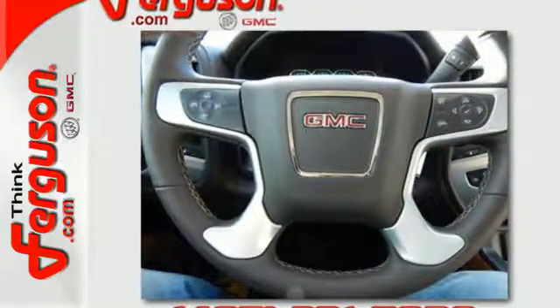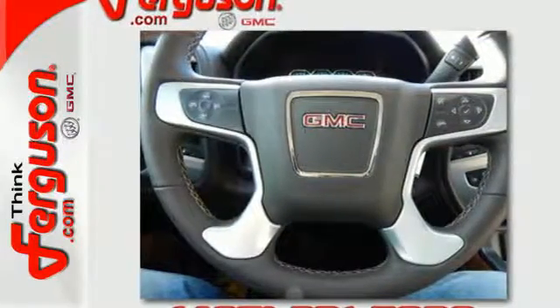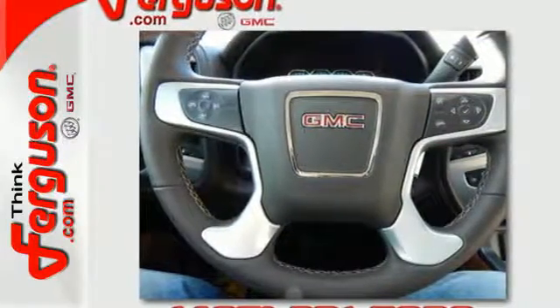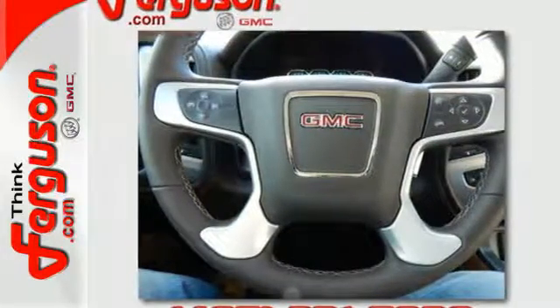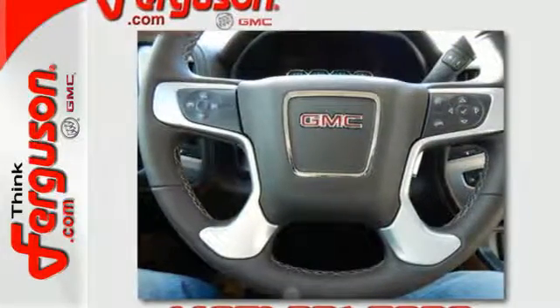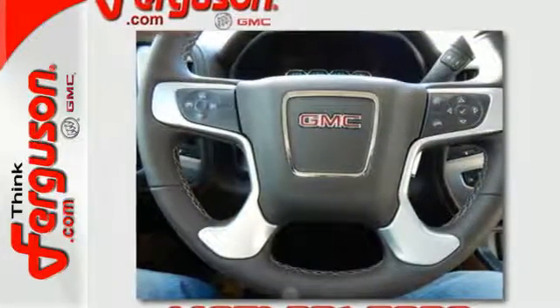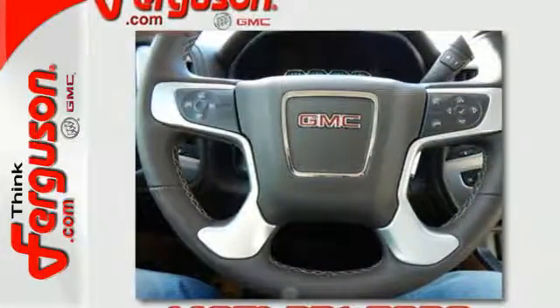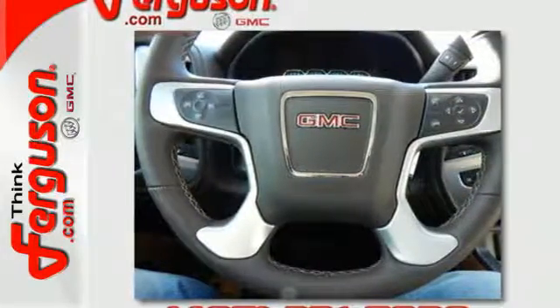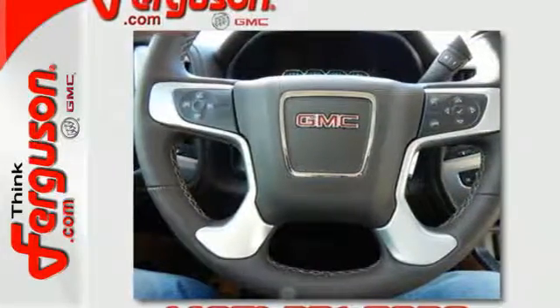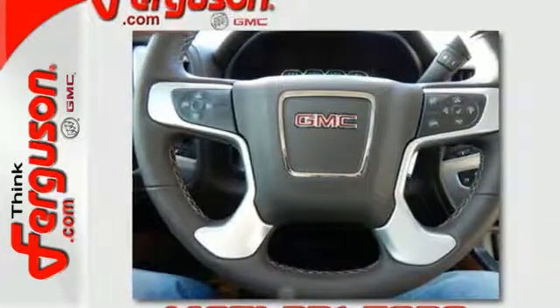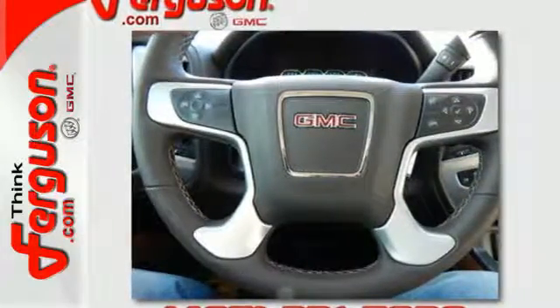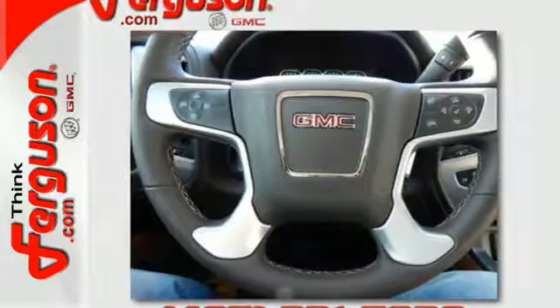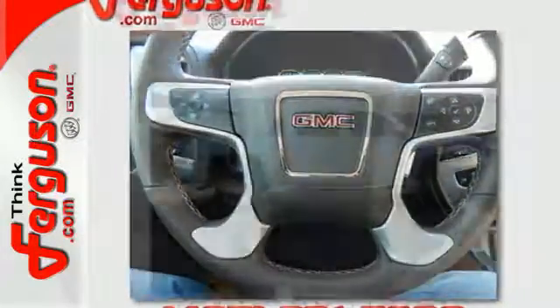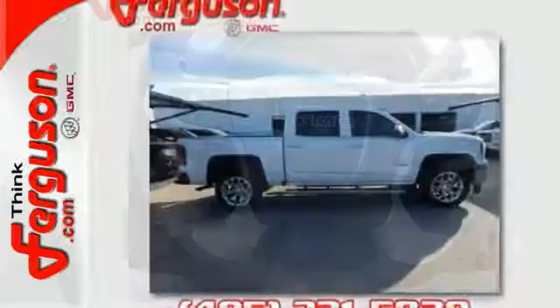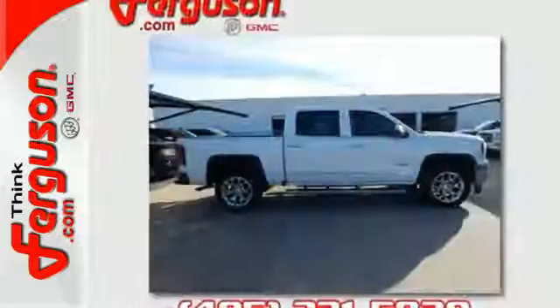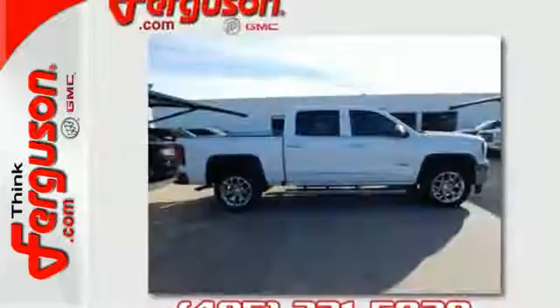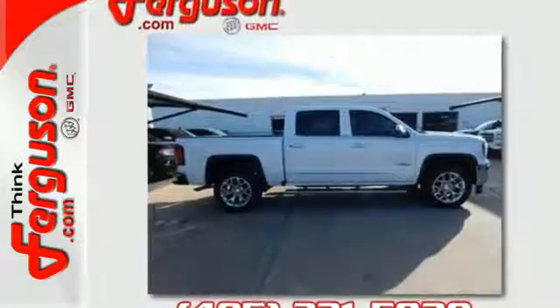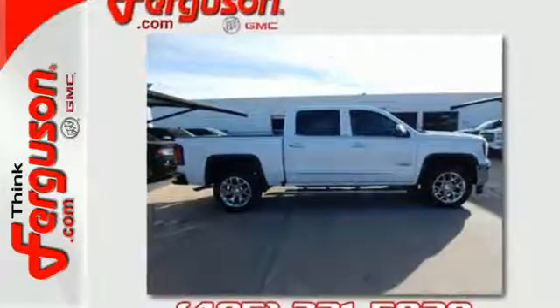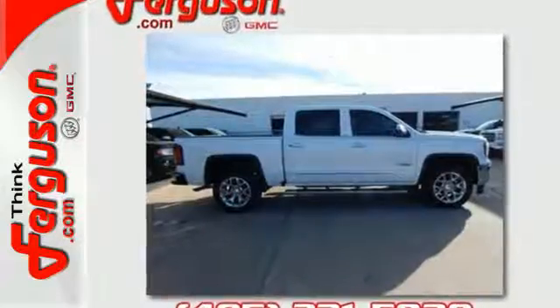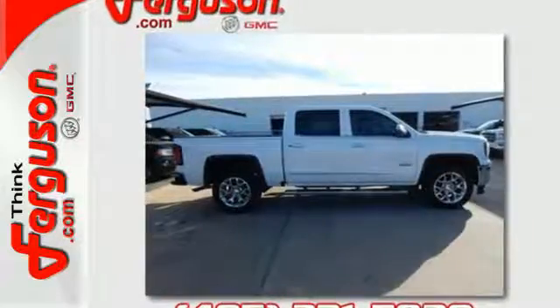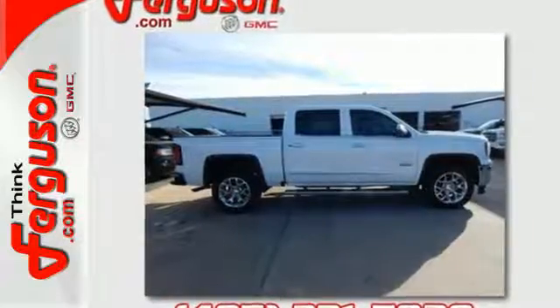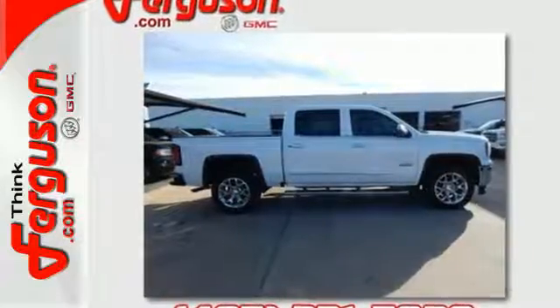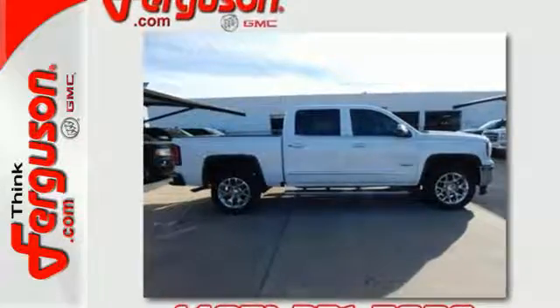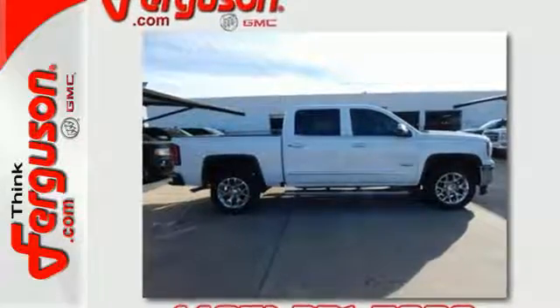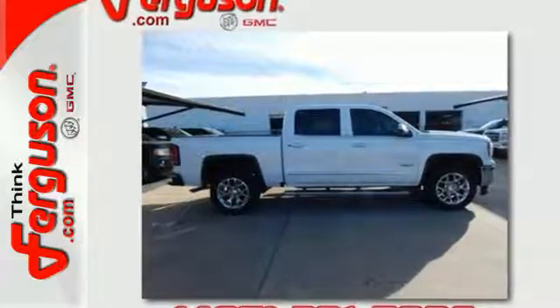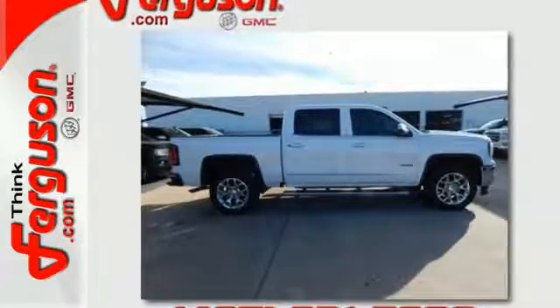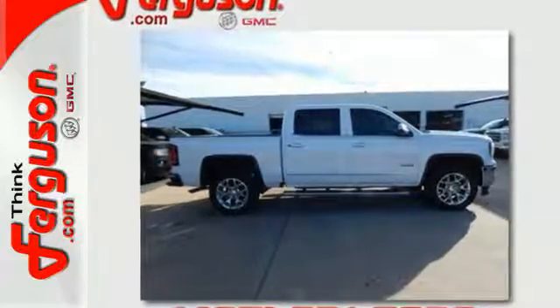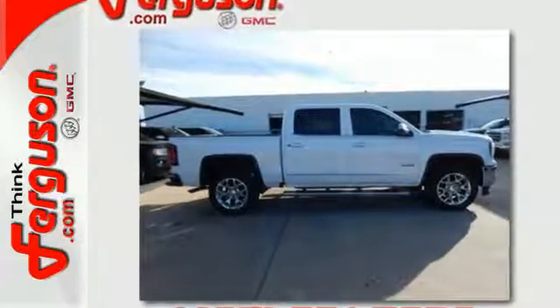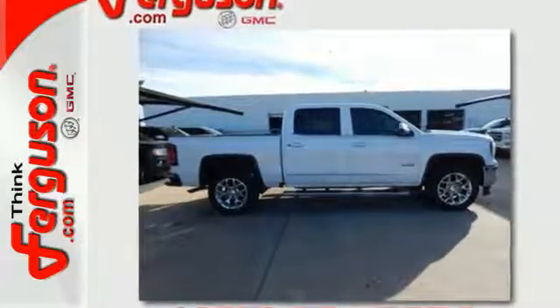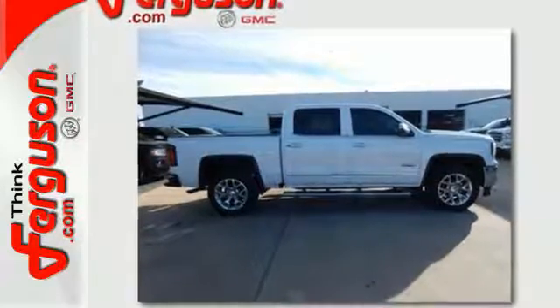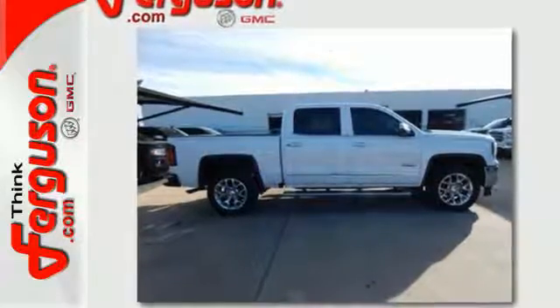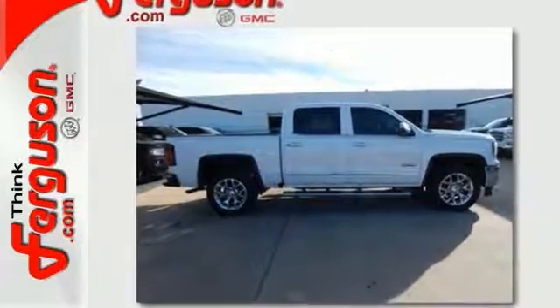The self-assured demeanor is the result of hard work. Take this truck for a test drive today.